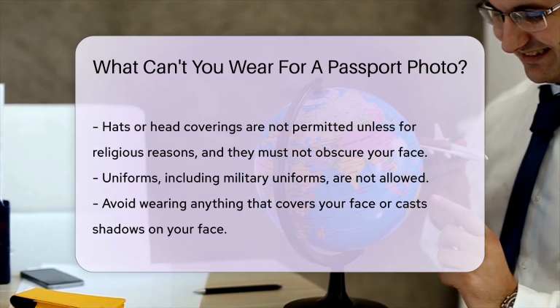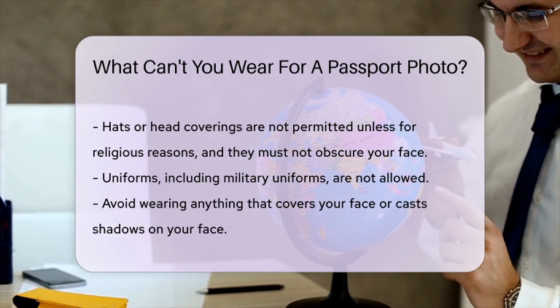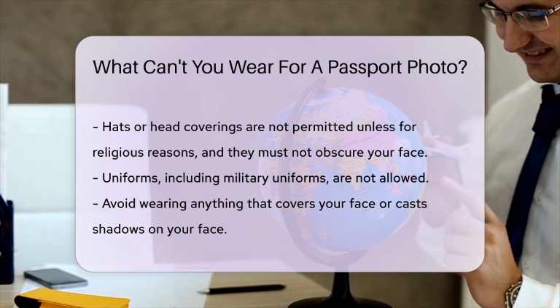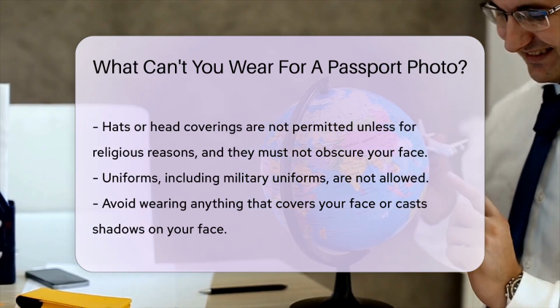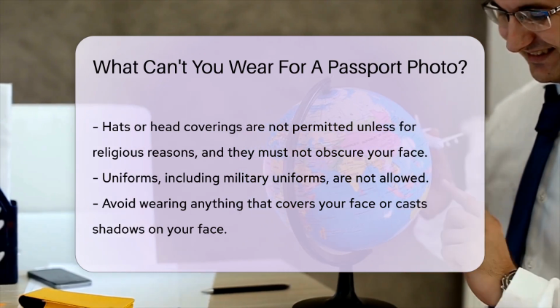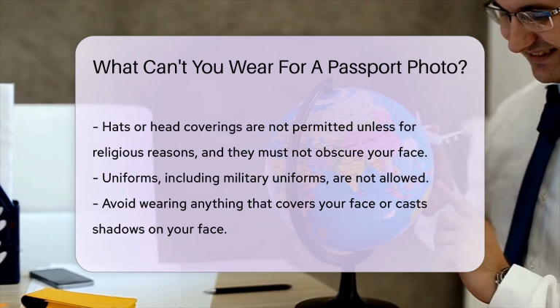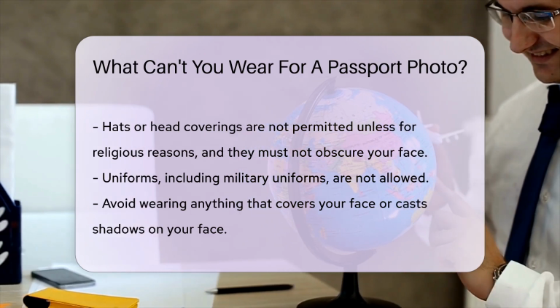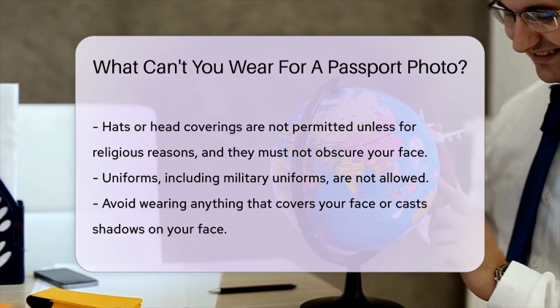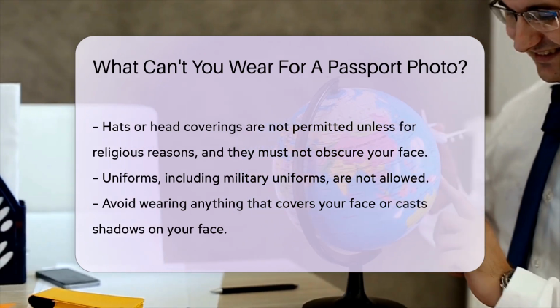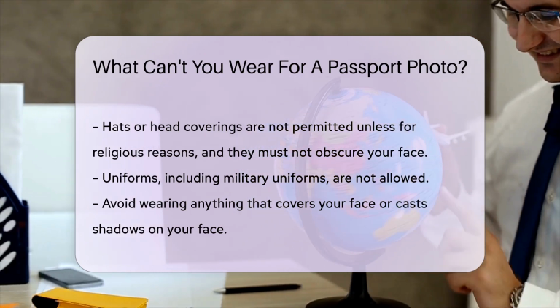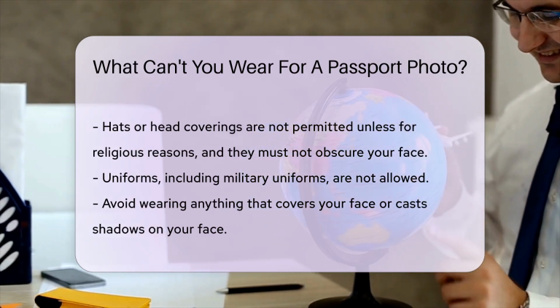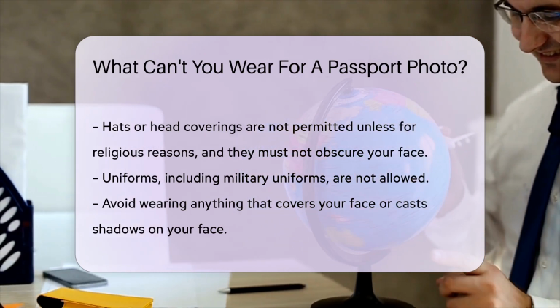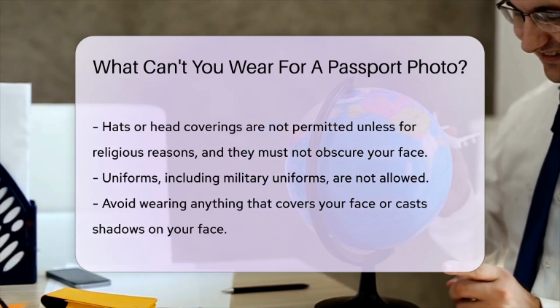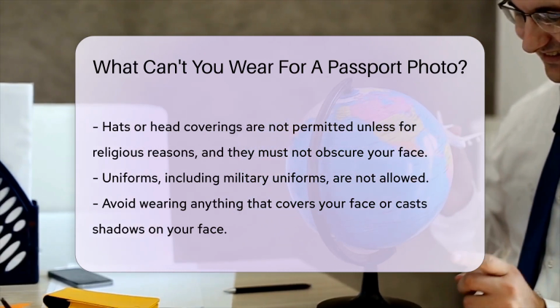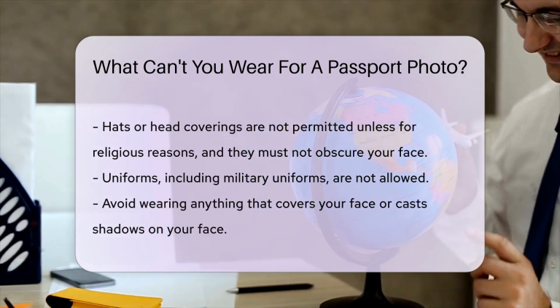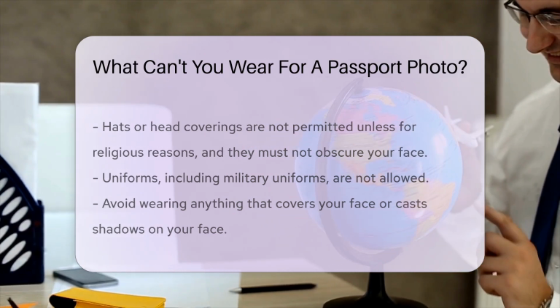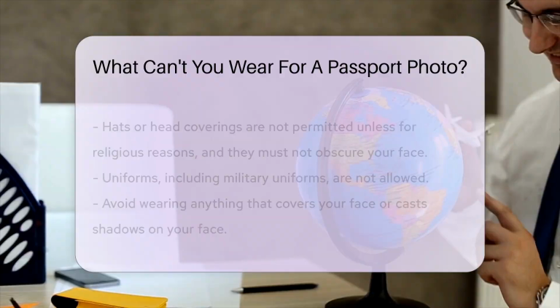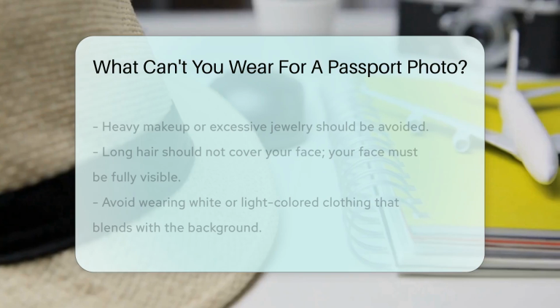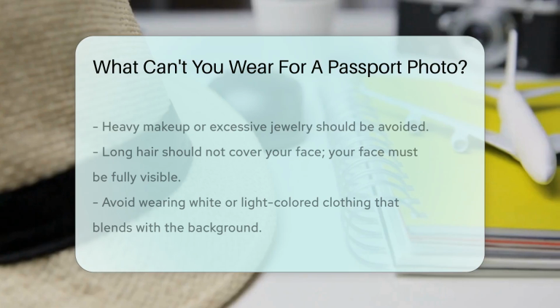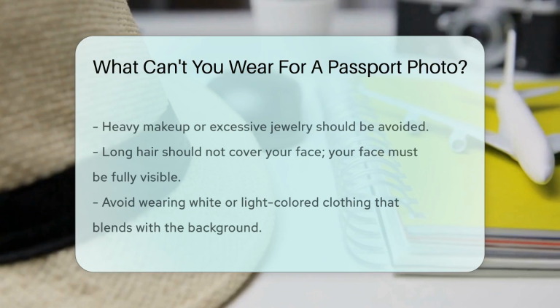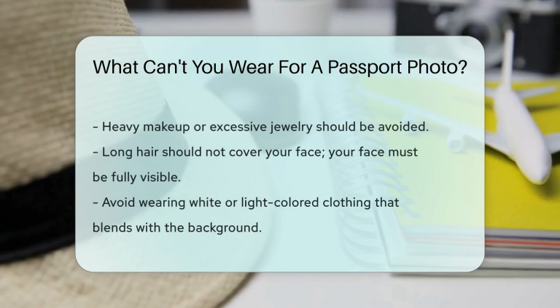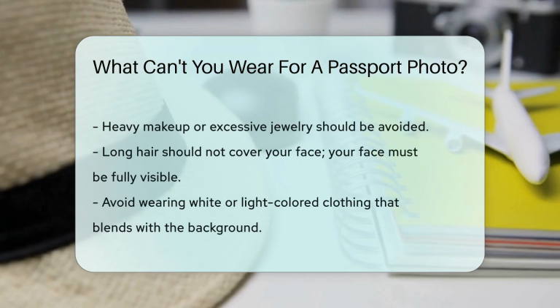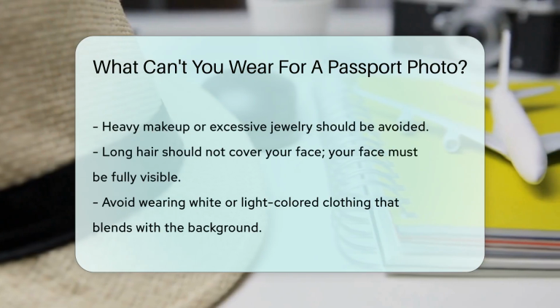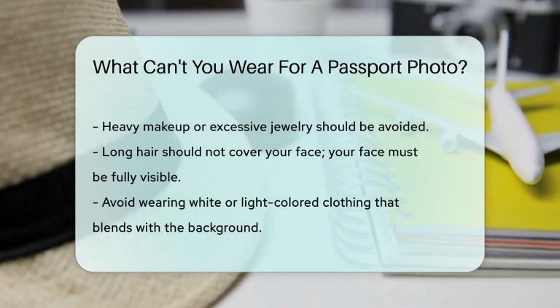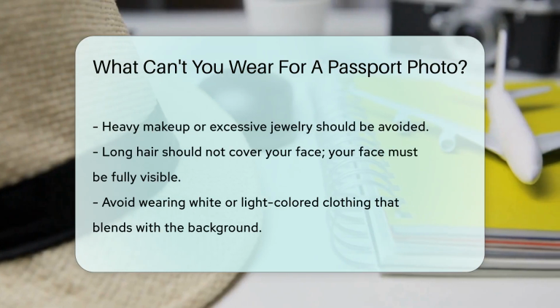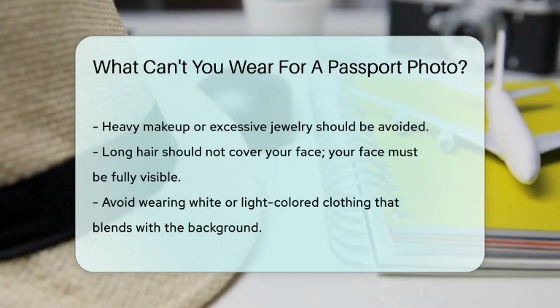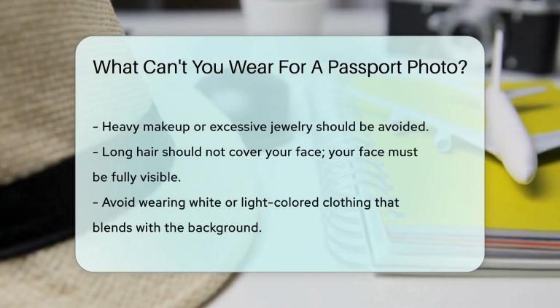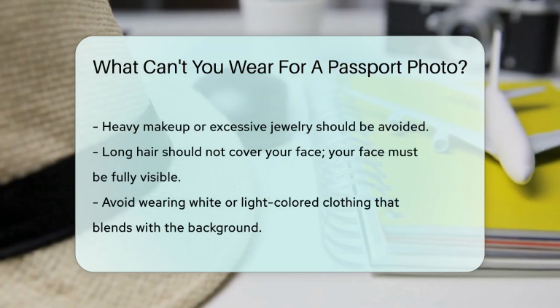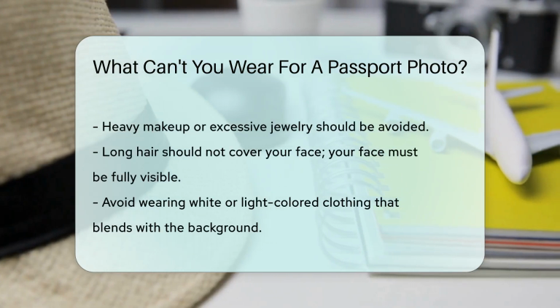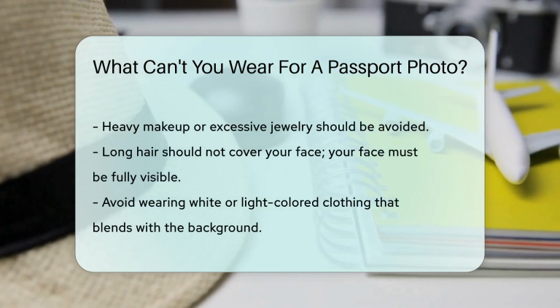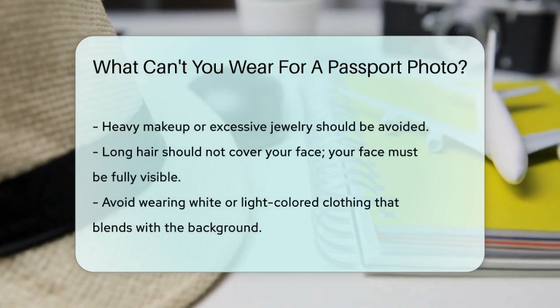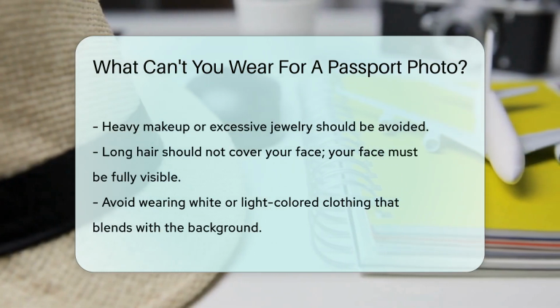If you have long hair, ensure it does not cover your face. Your face must be fully visible.